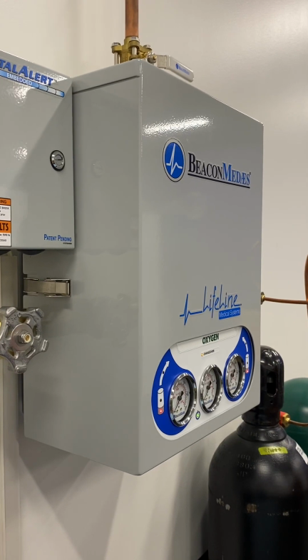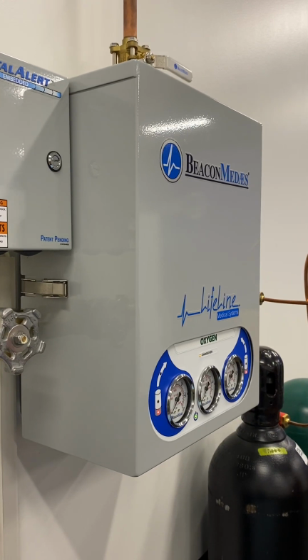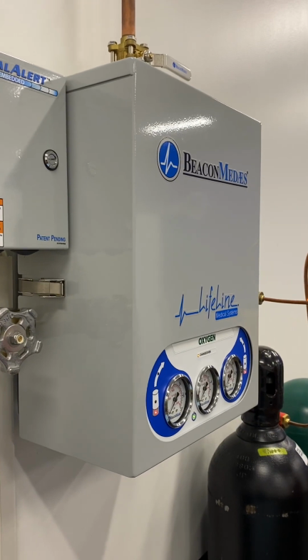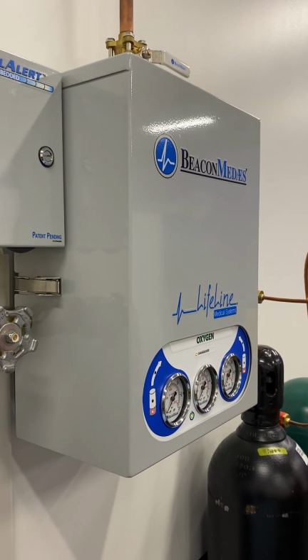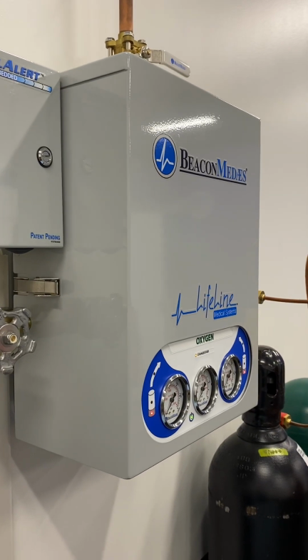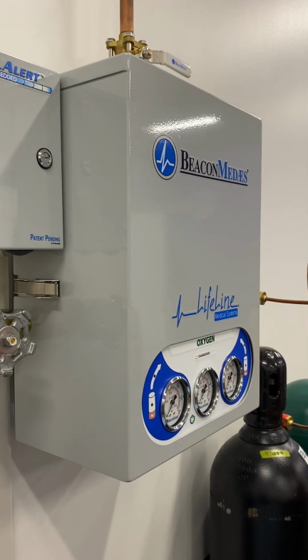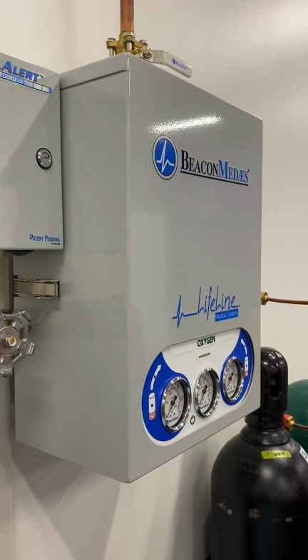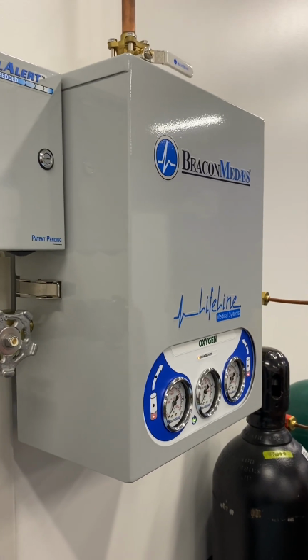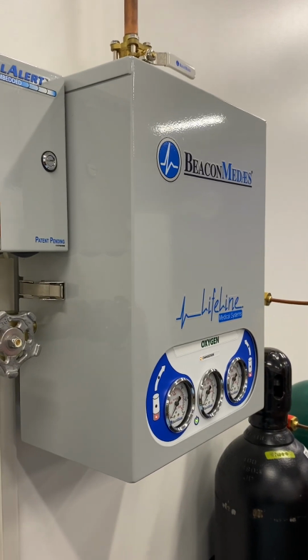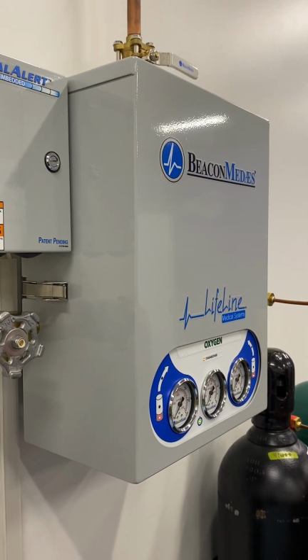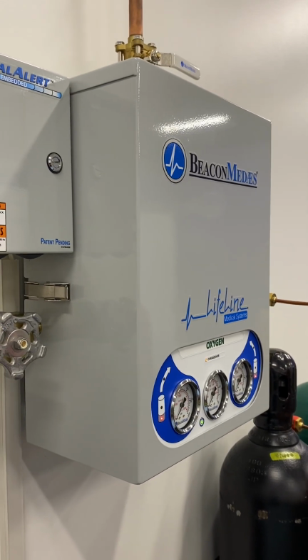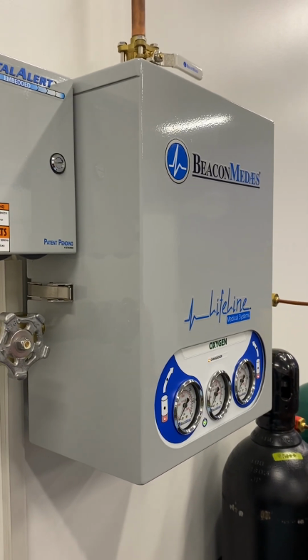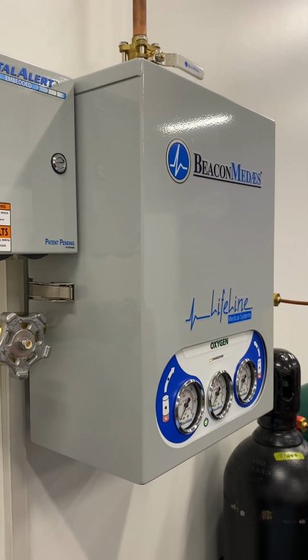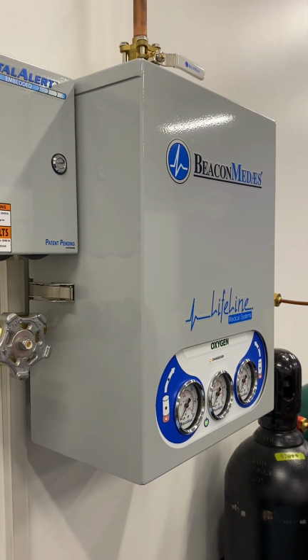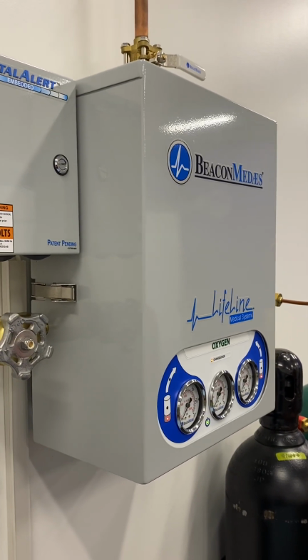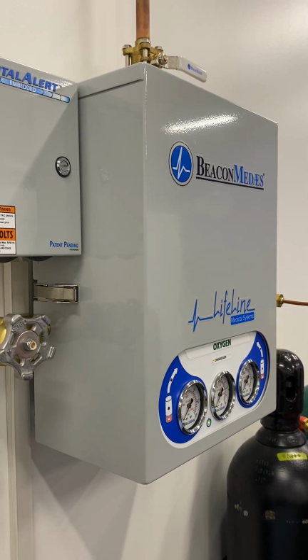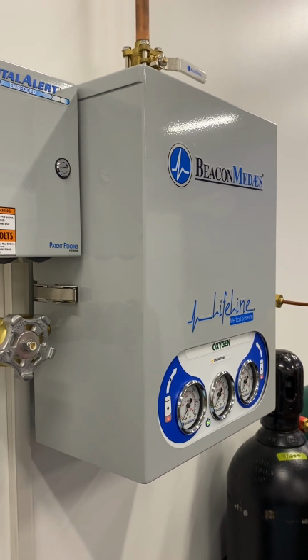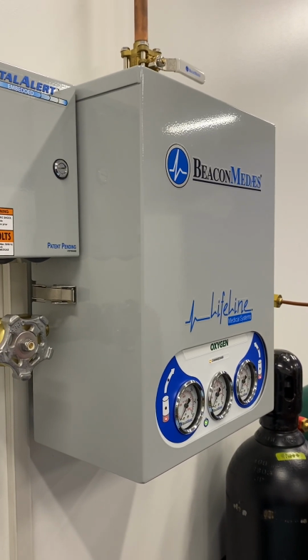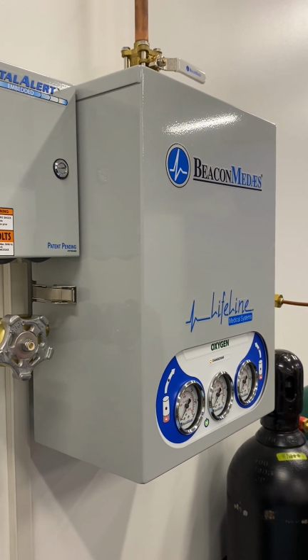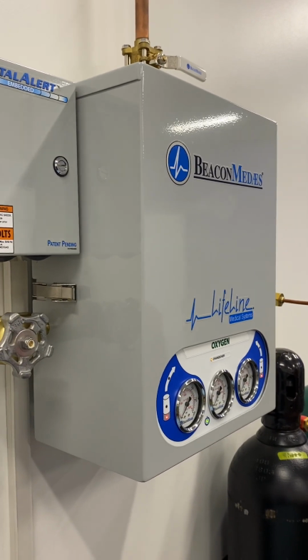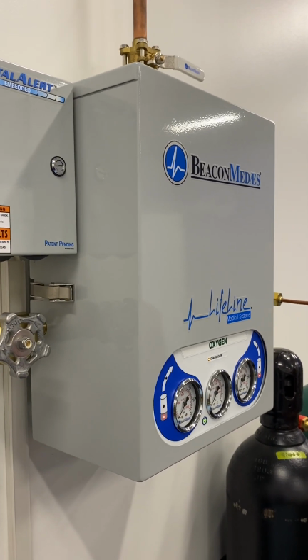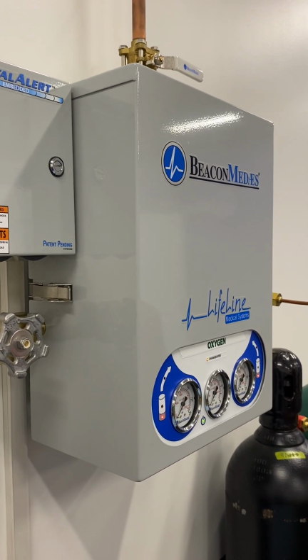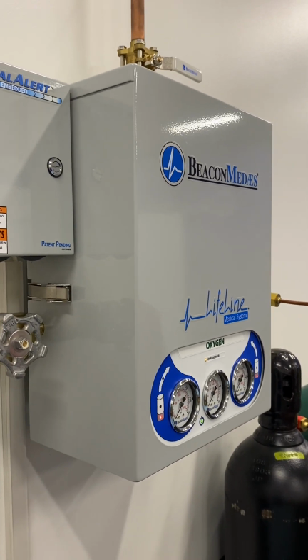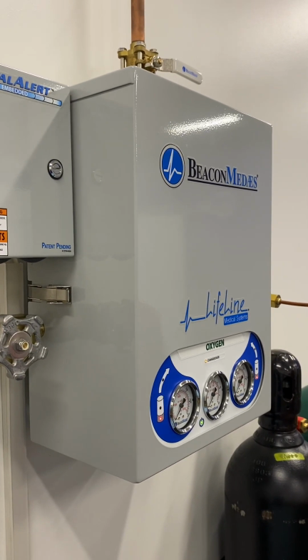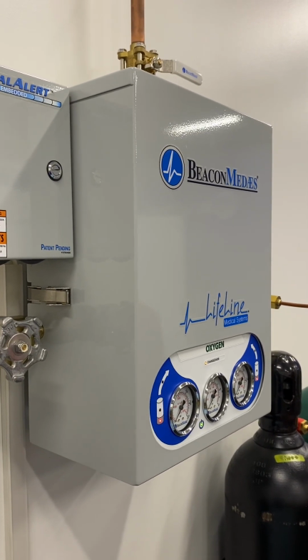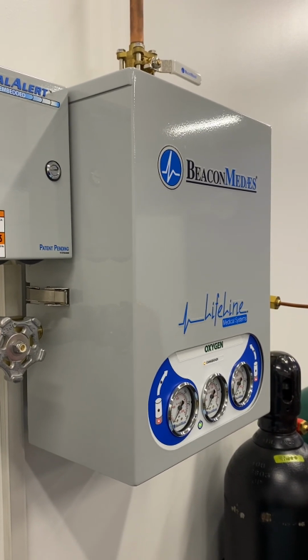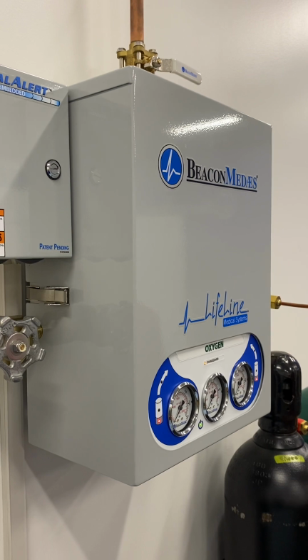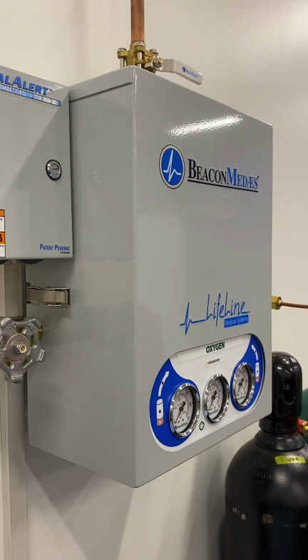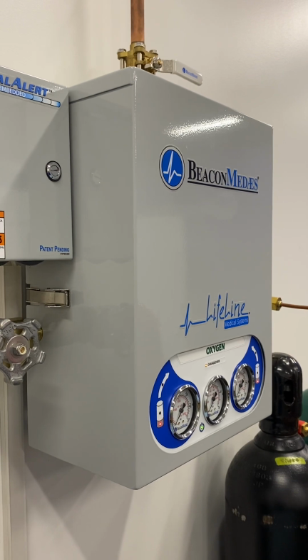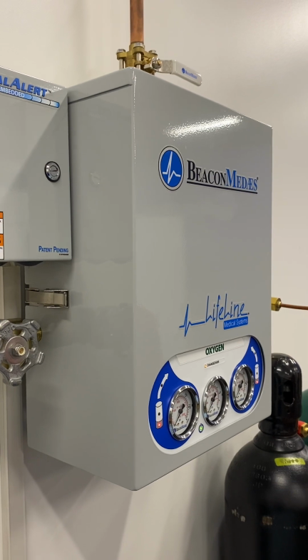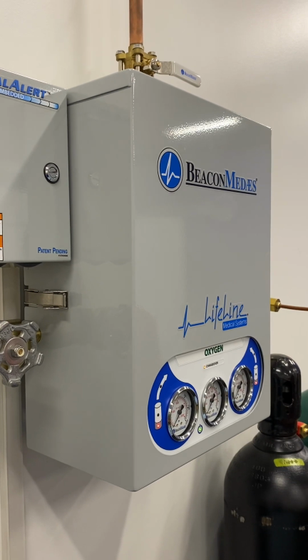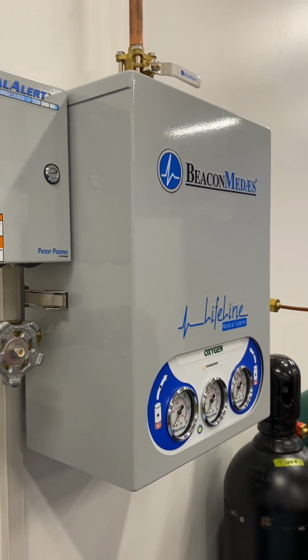Today, we're going to talk about rebuilding the bank regulator on the Lifeline Global Manifold.